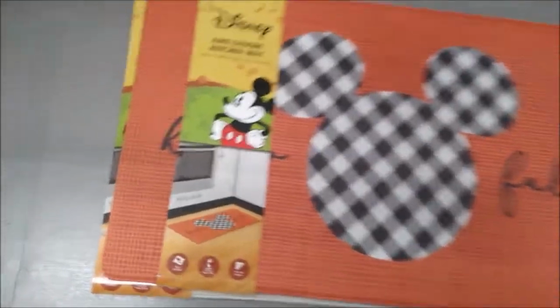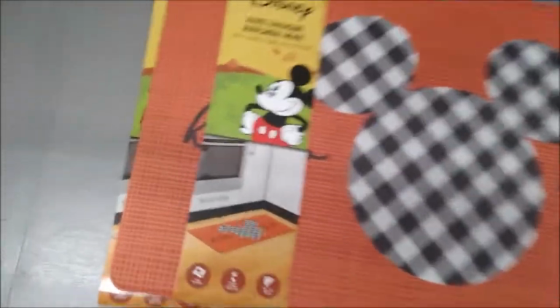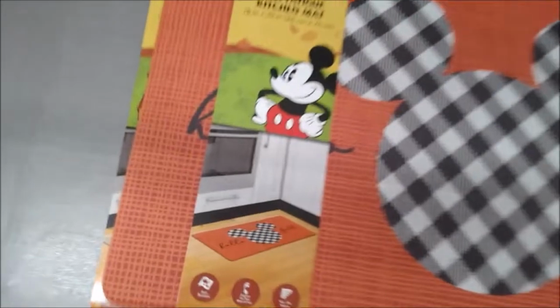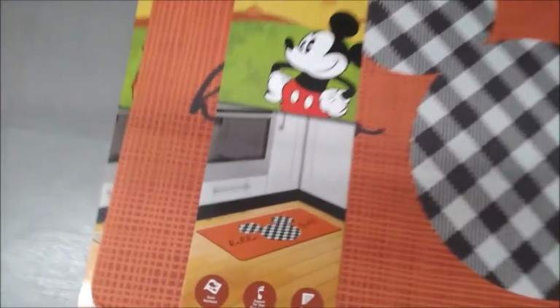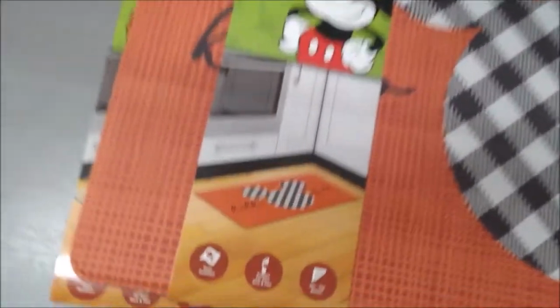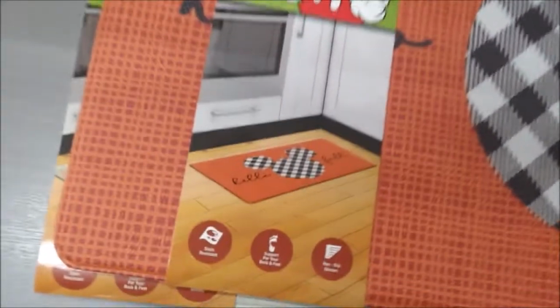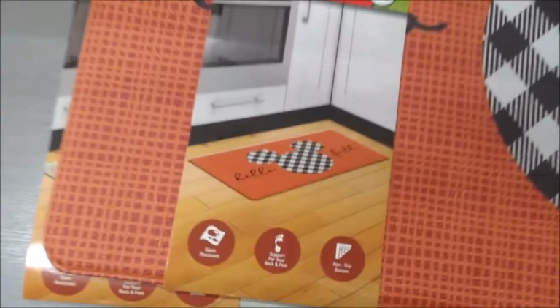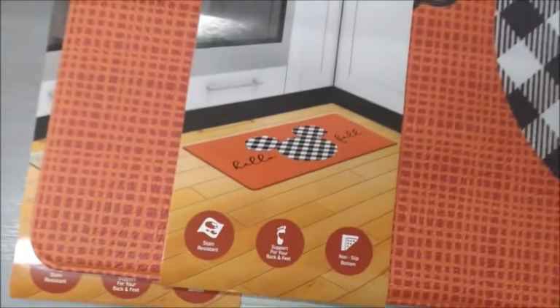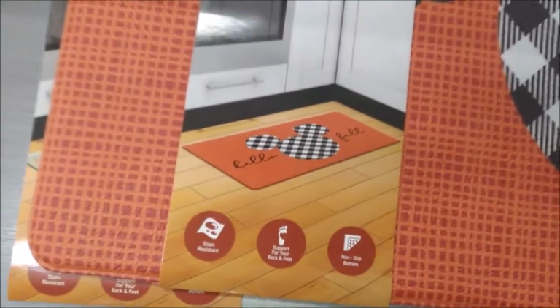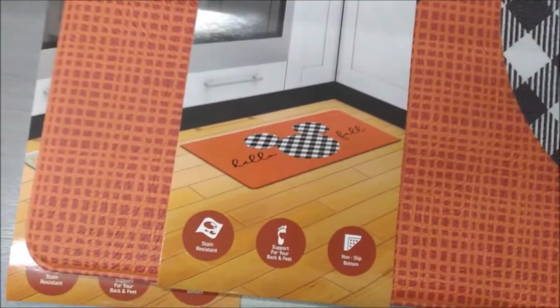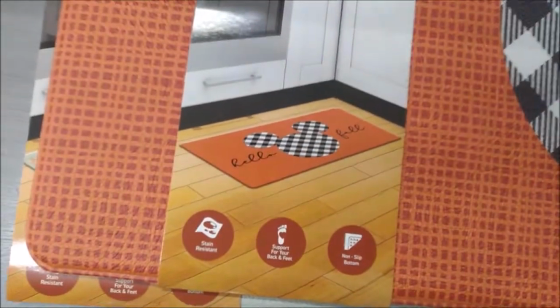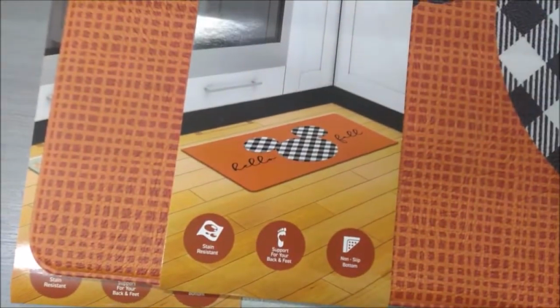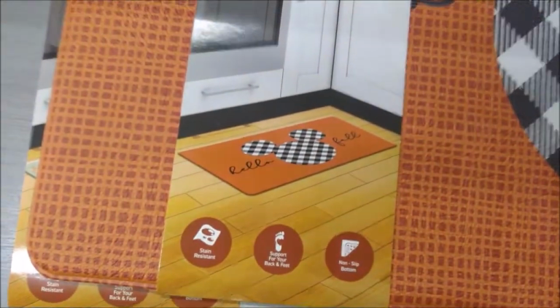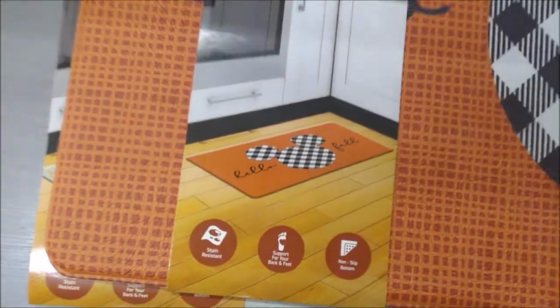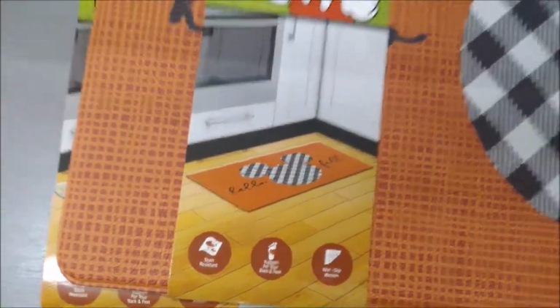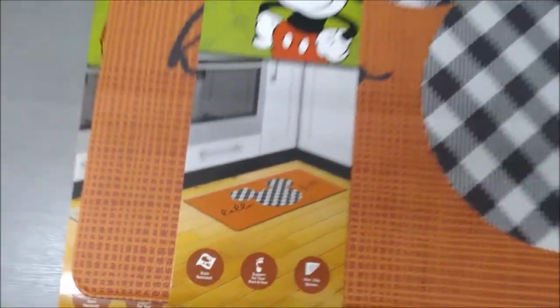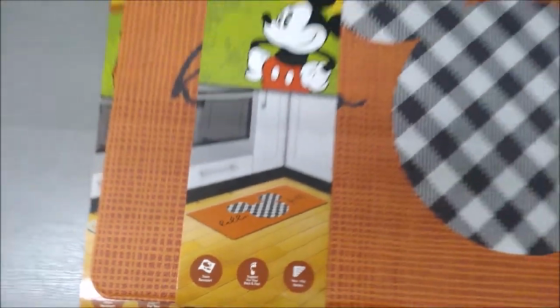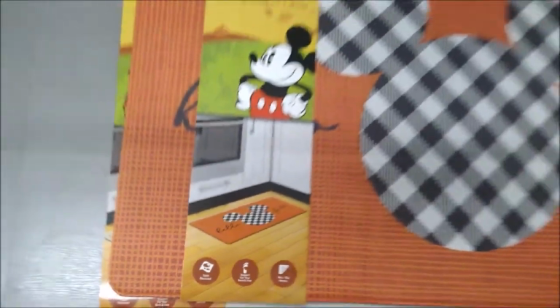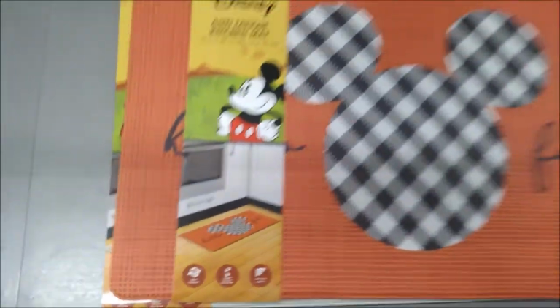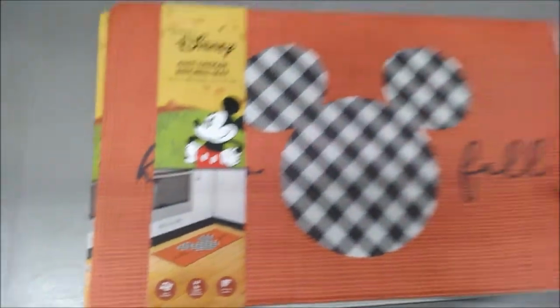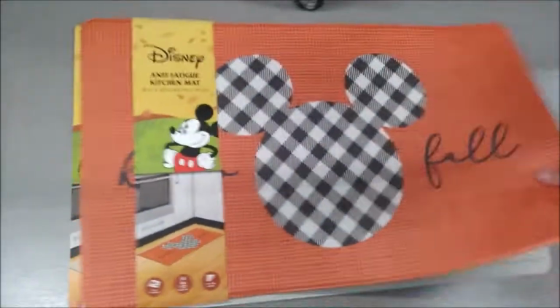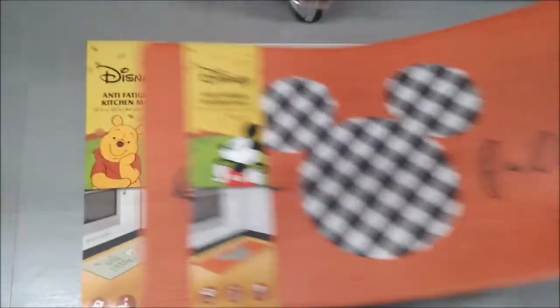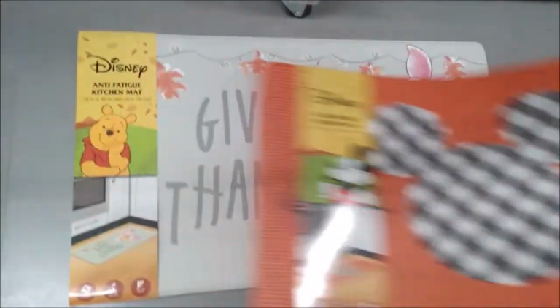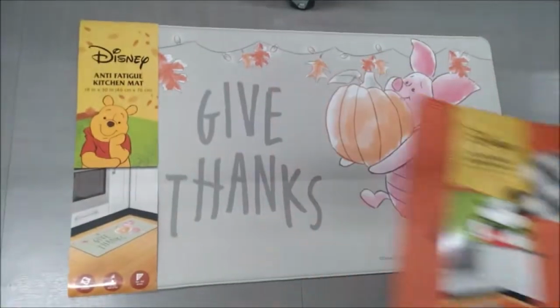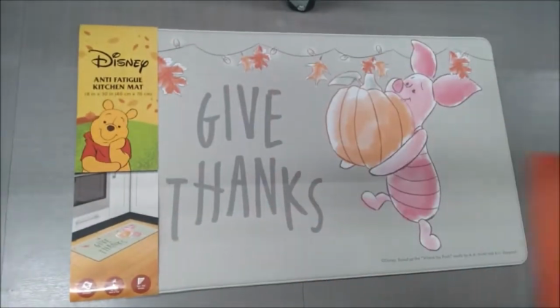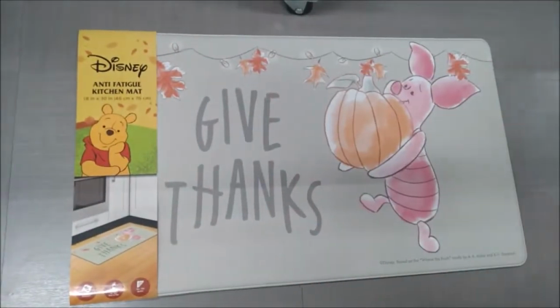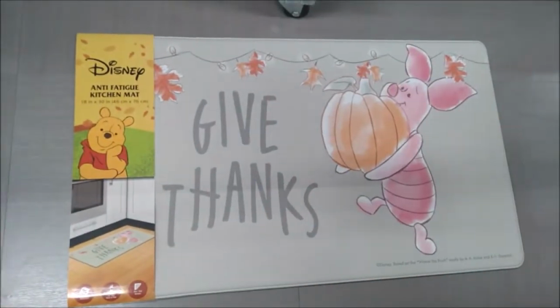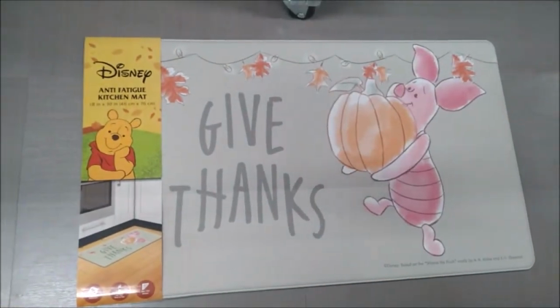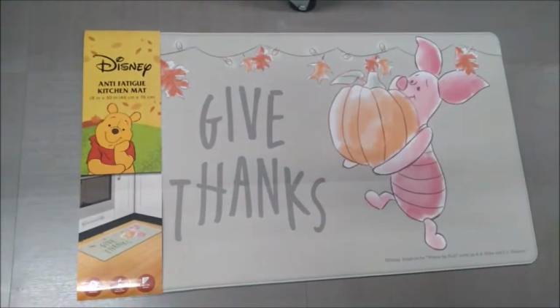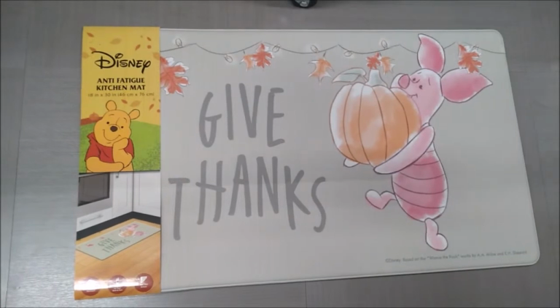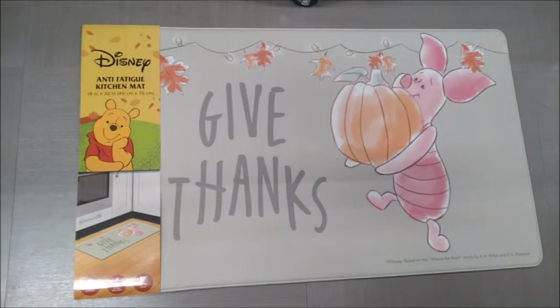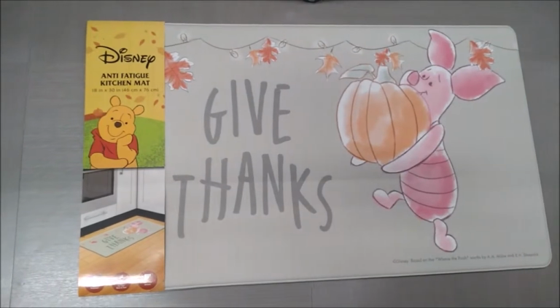Here's the Mickey one, and there's also Piglet.